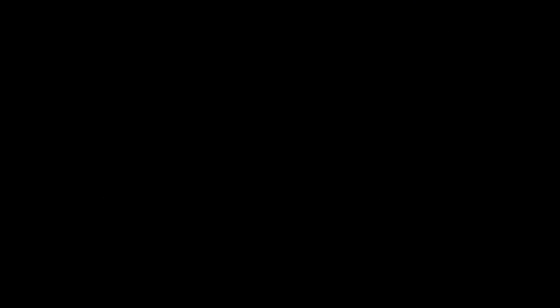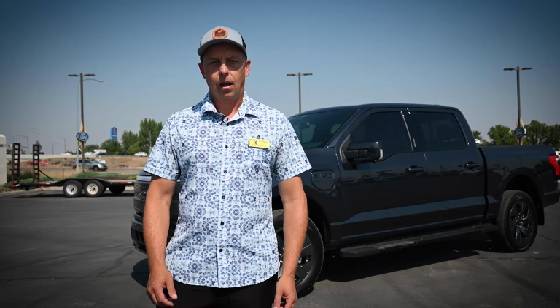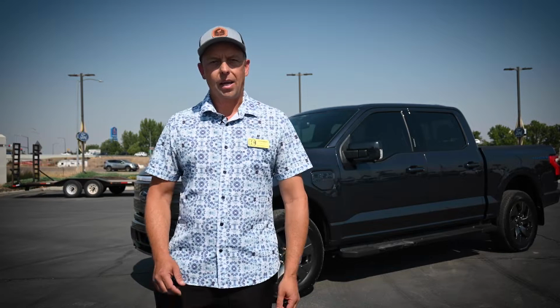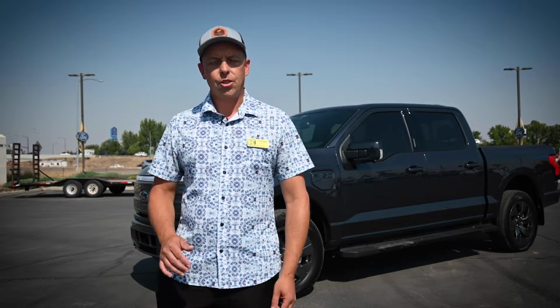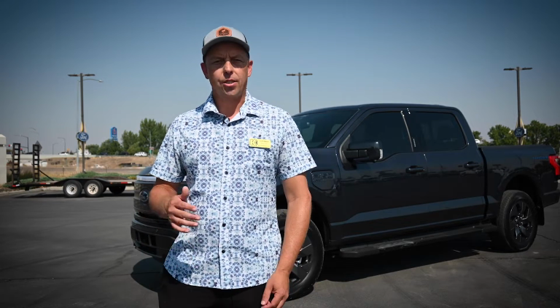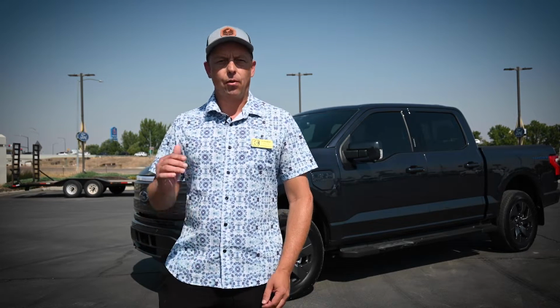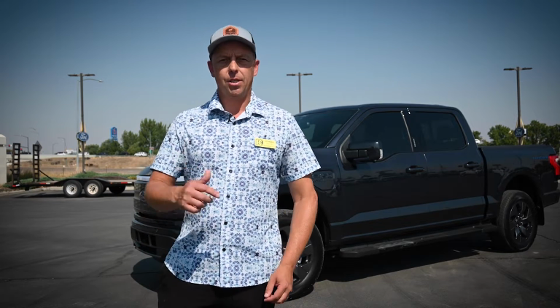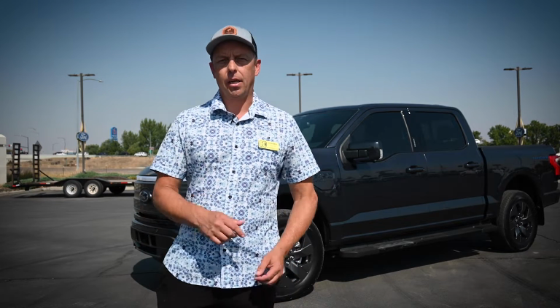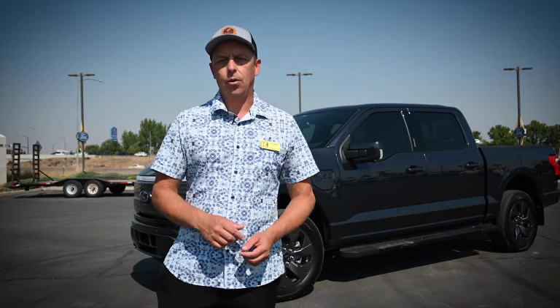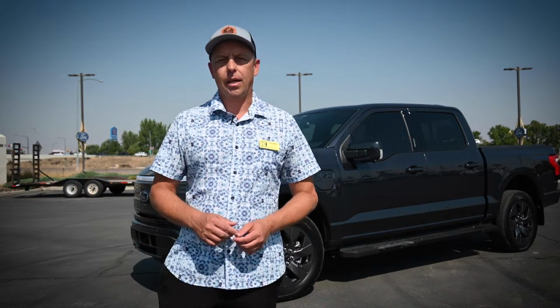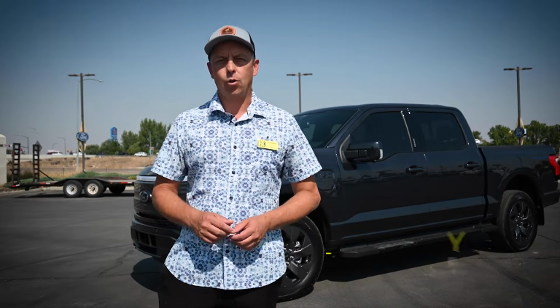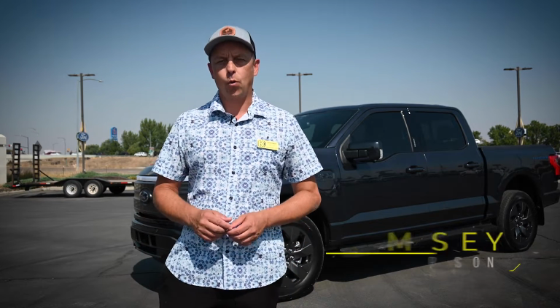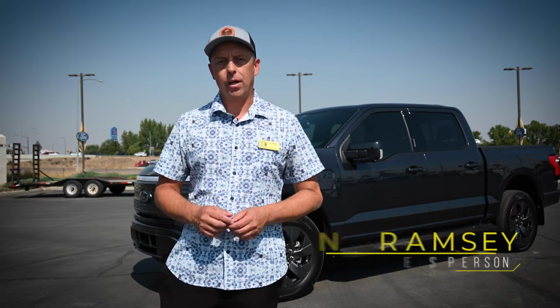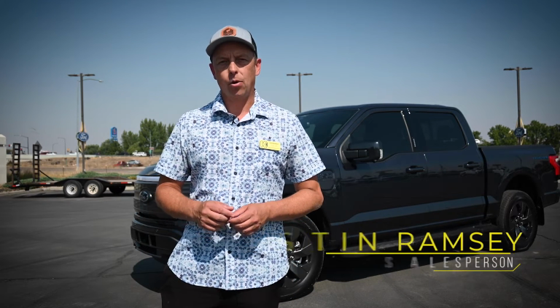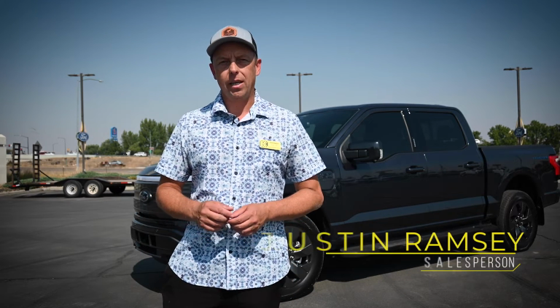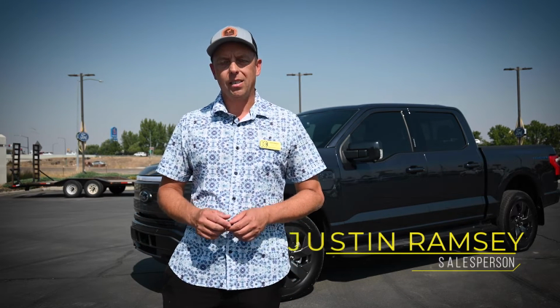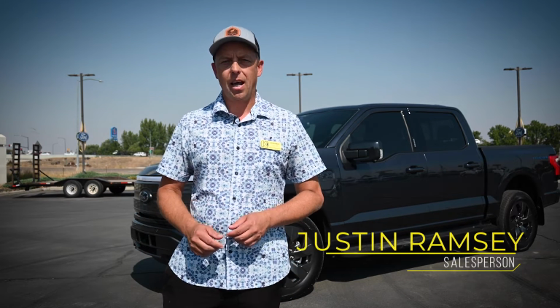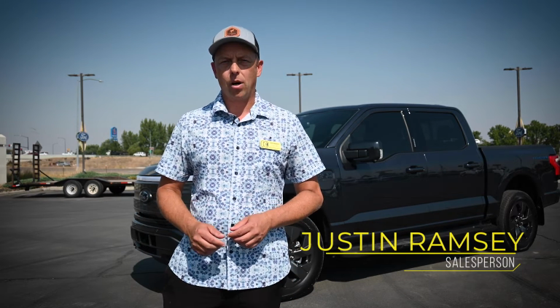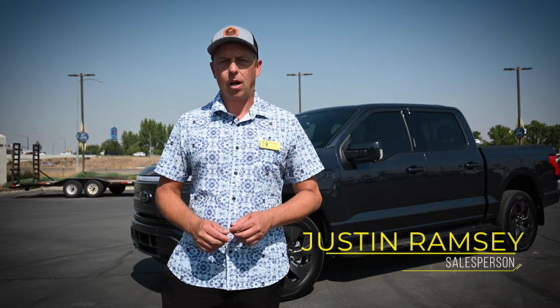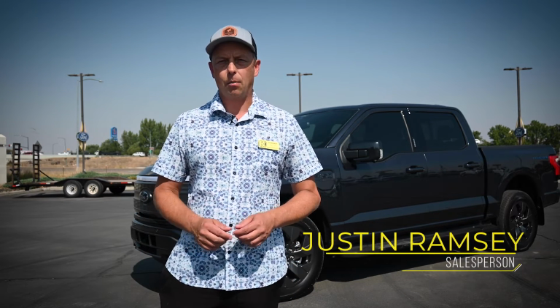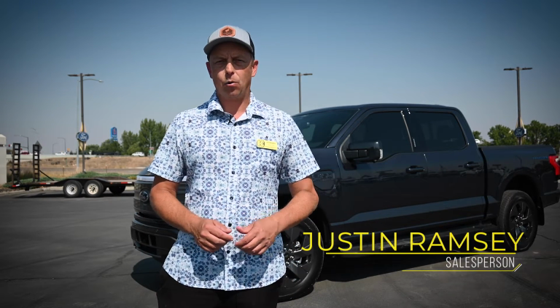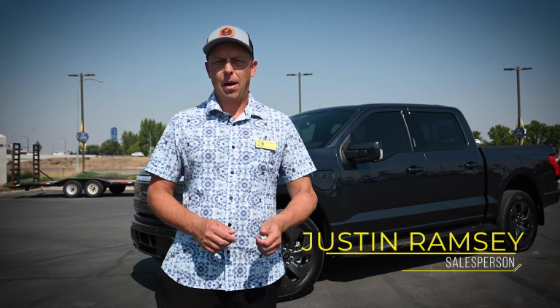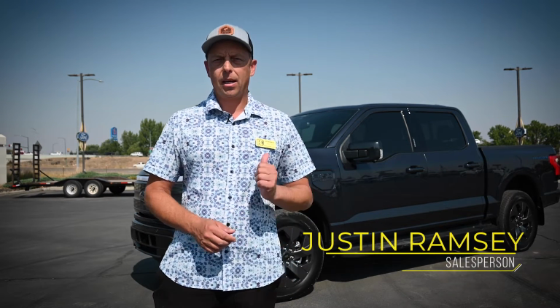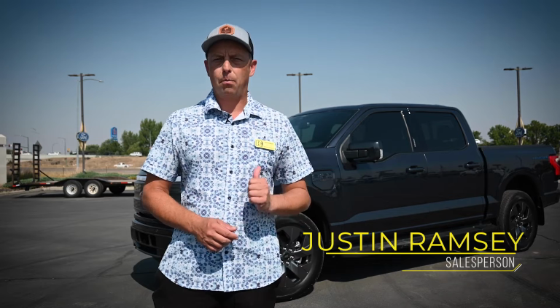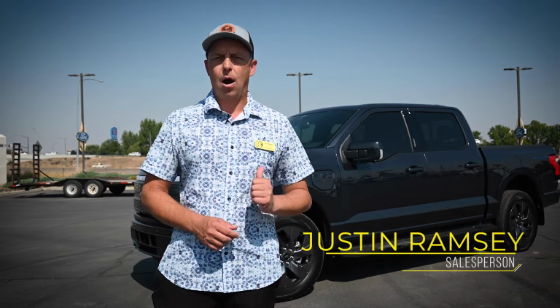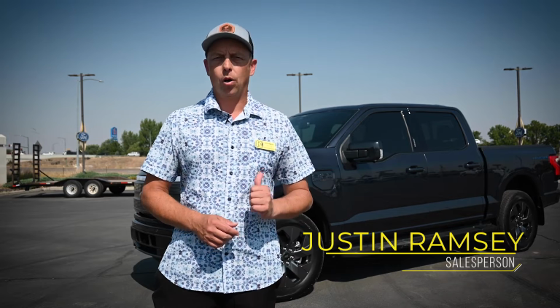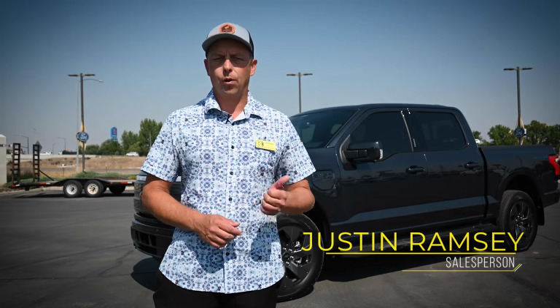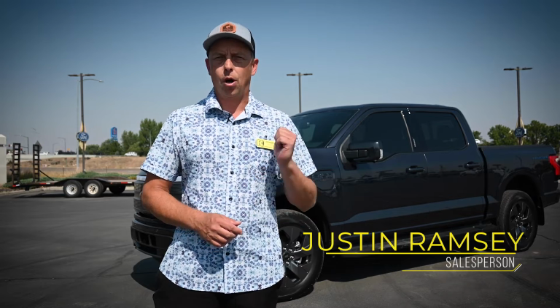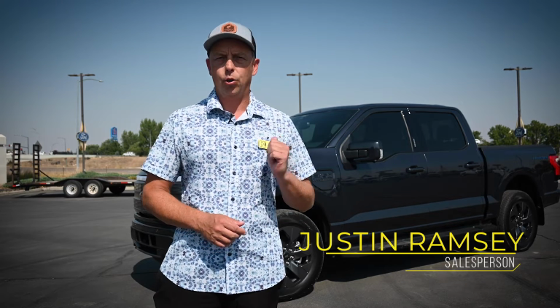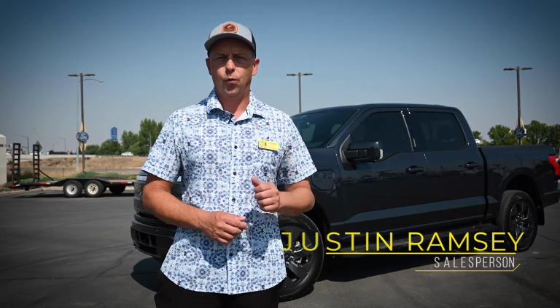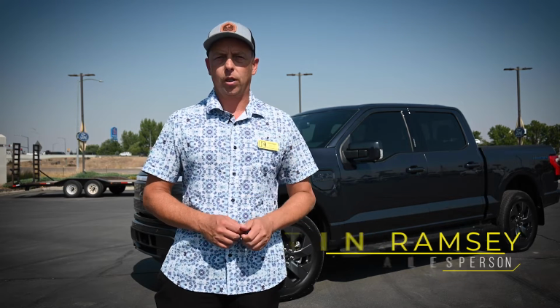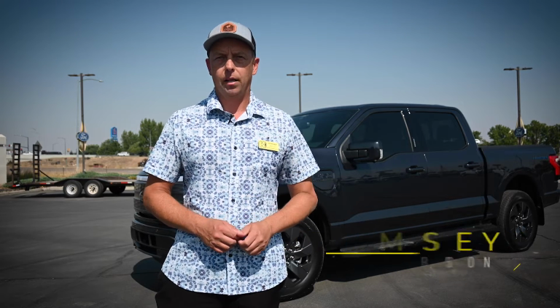Hey guys, Justin Ramsey again here at Kendall Ford in Meridian, and today I want to talk about backup power from the all-new Ford Lightning.